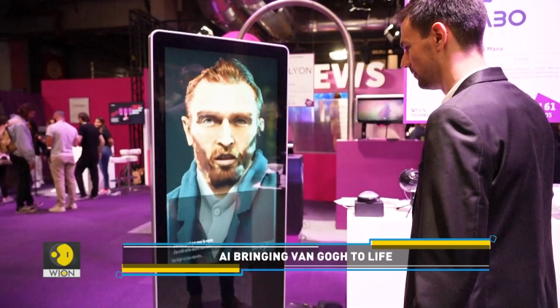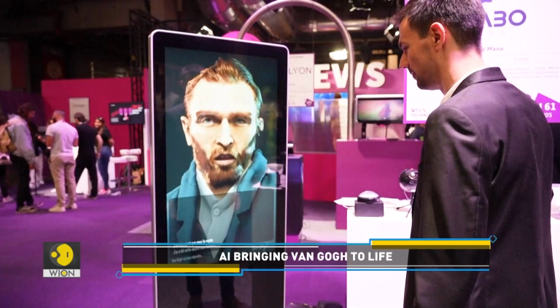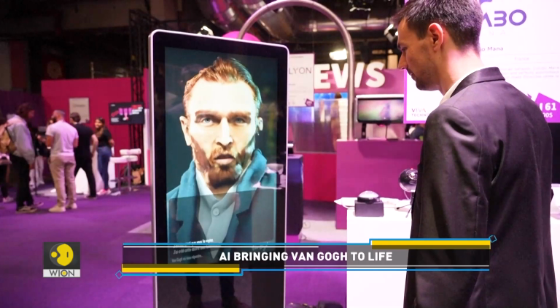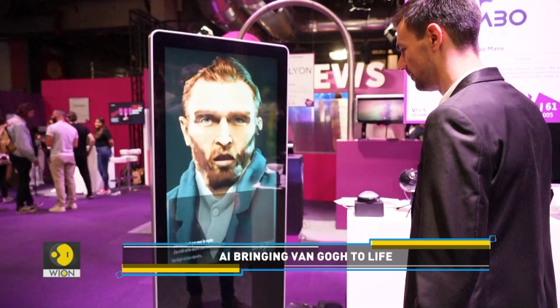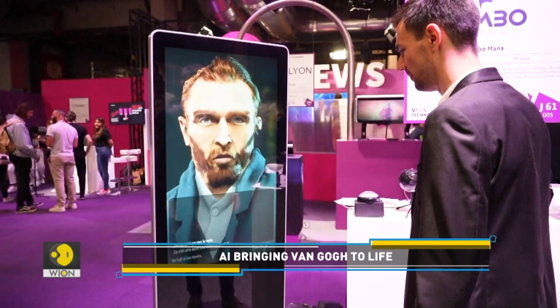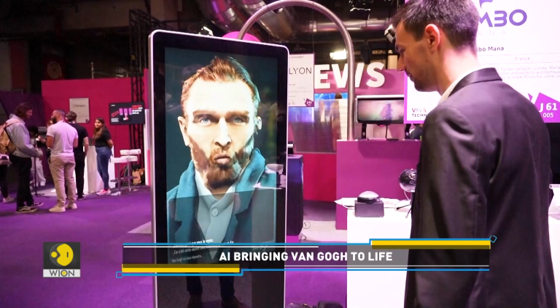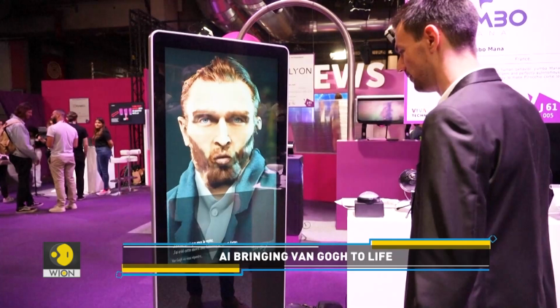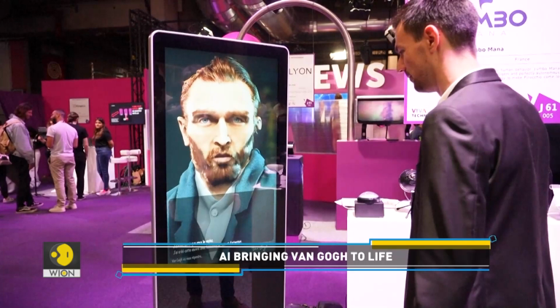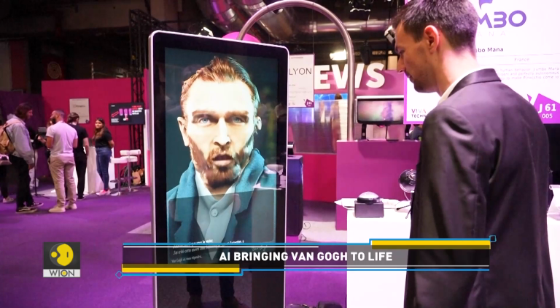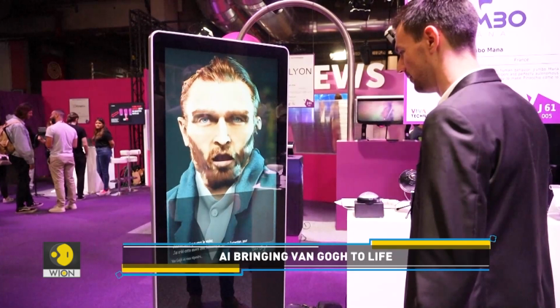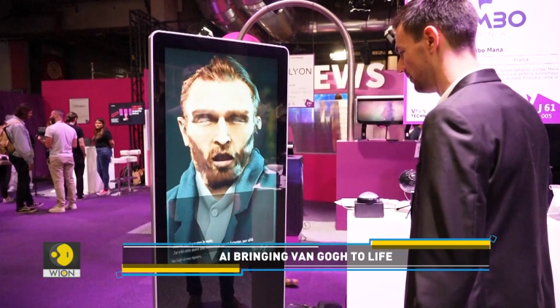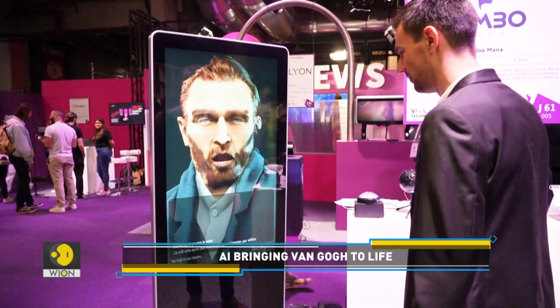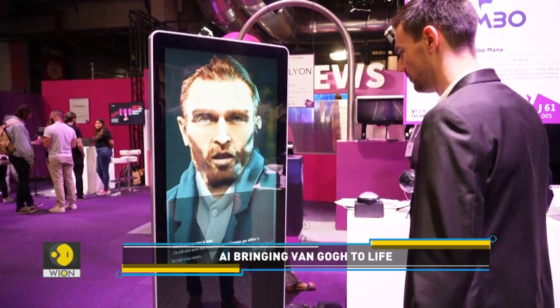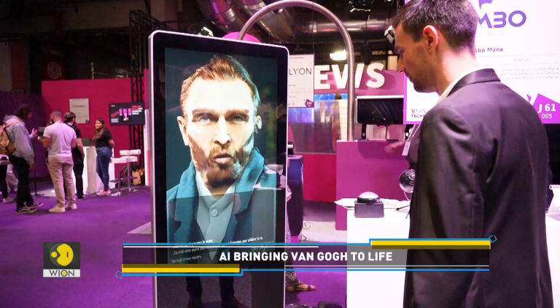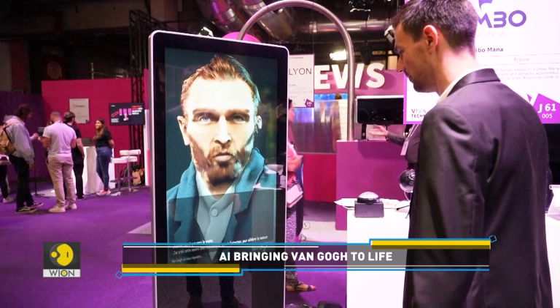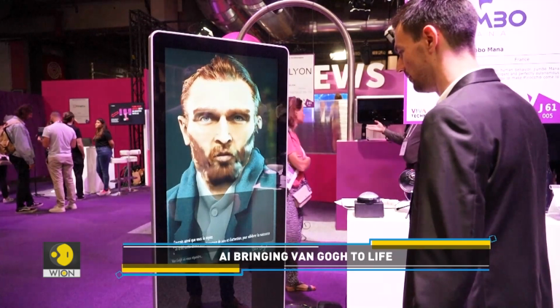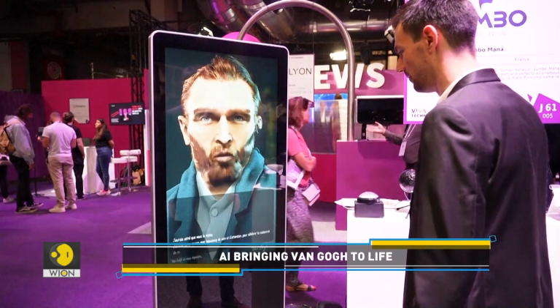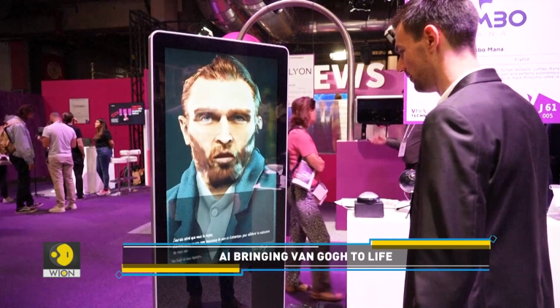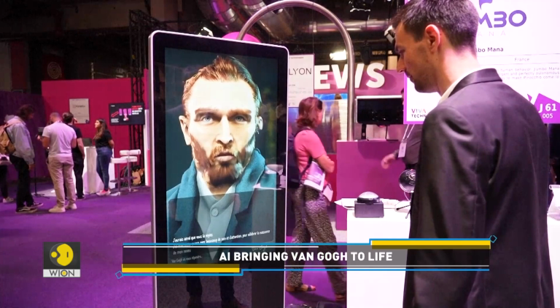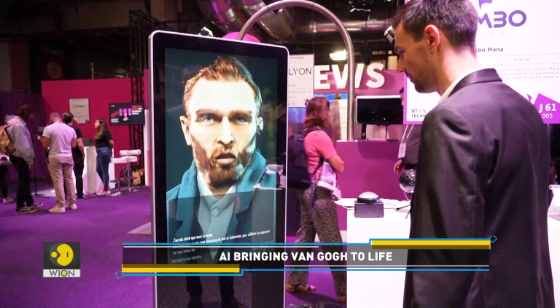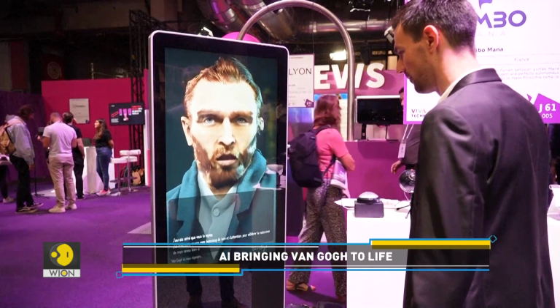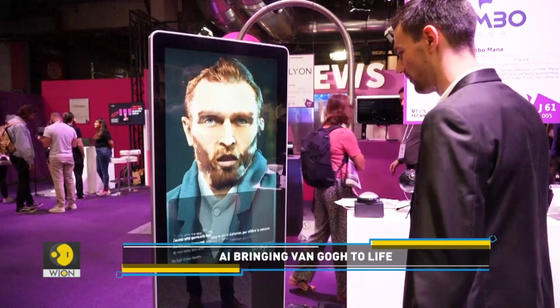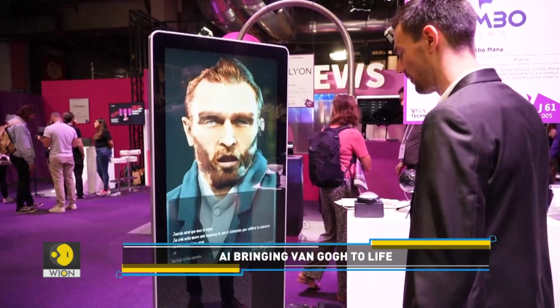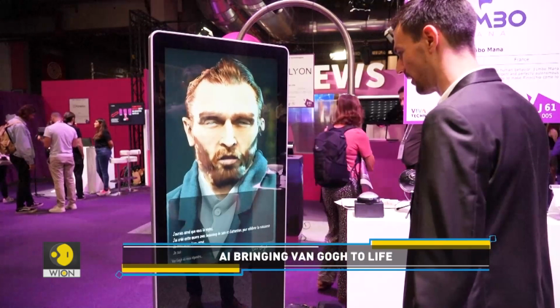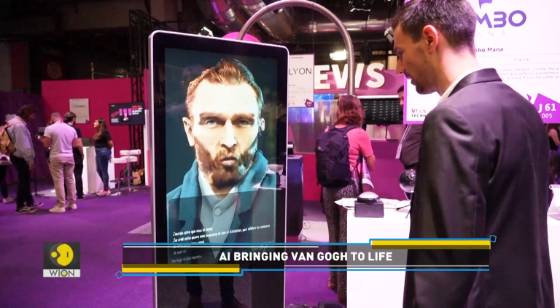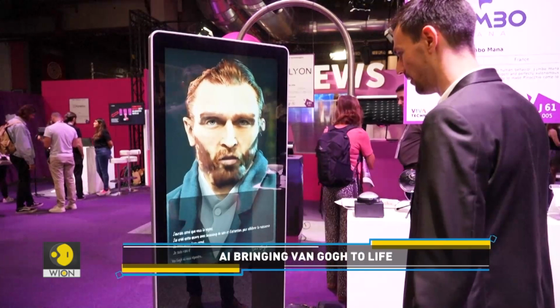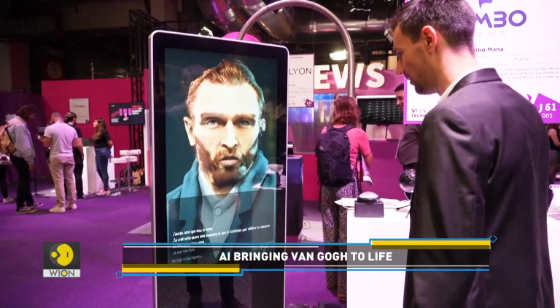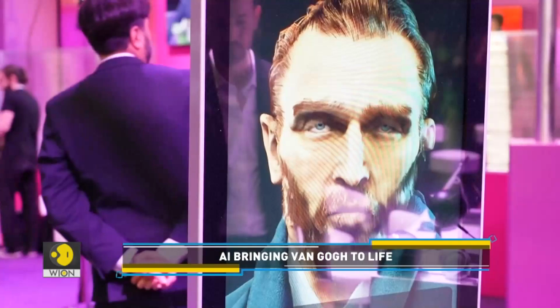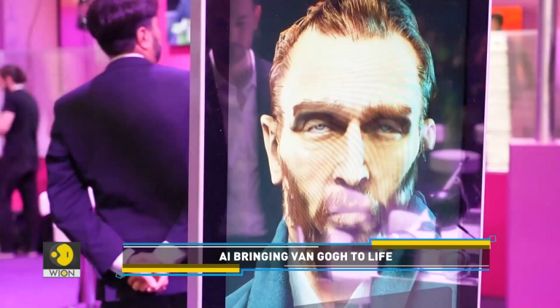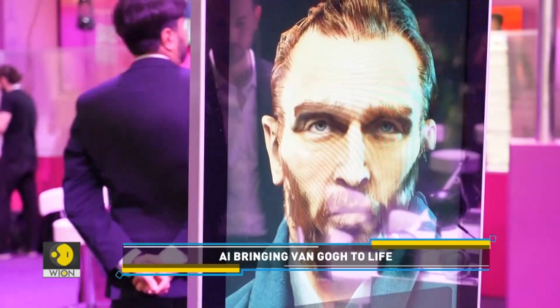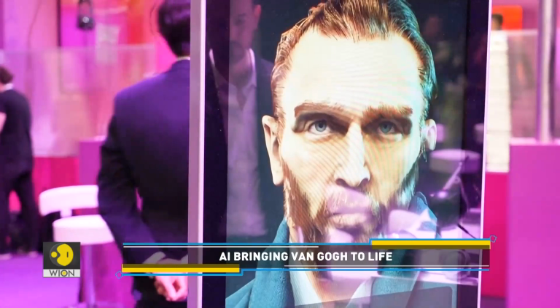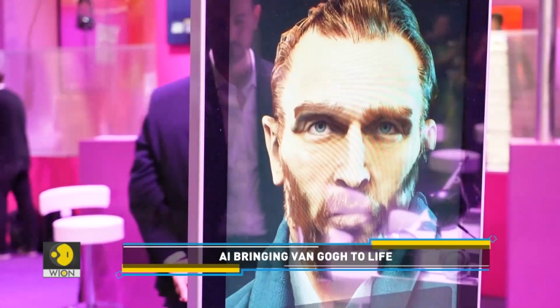According to the company, the AI will be available at a Van Gogh exhibition later this year.